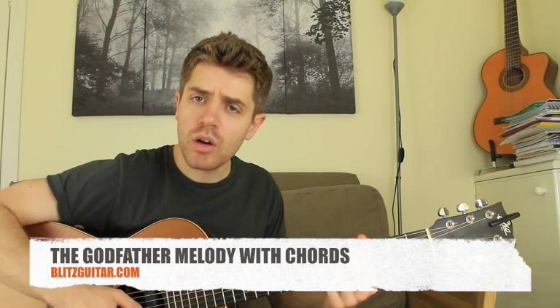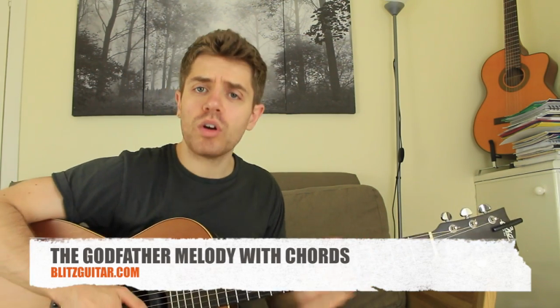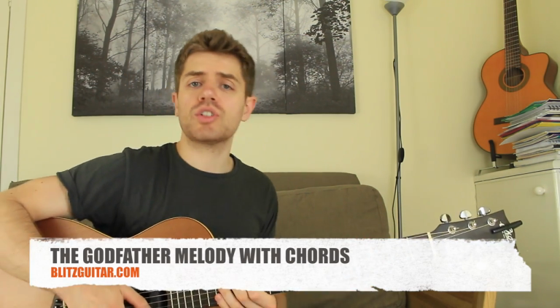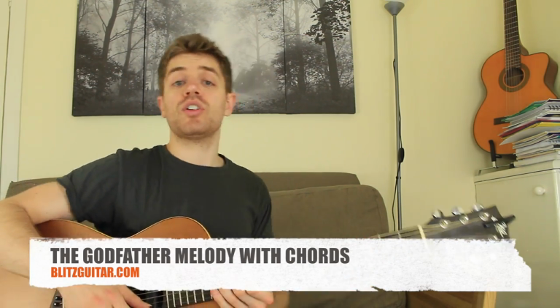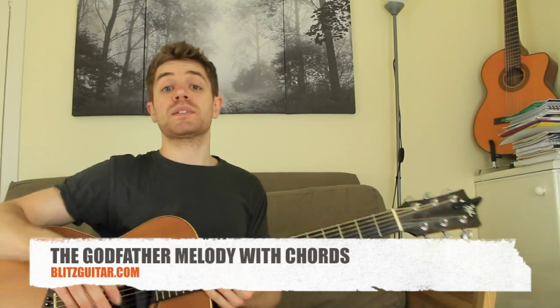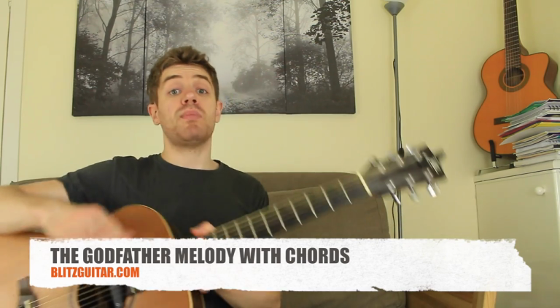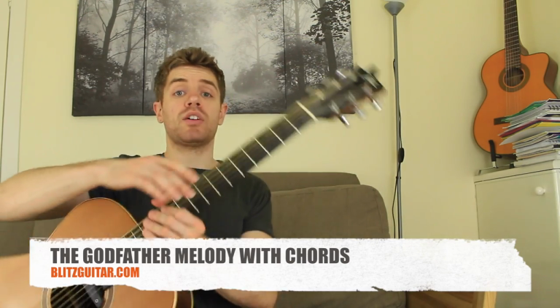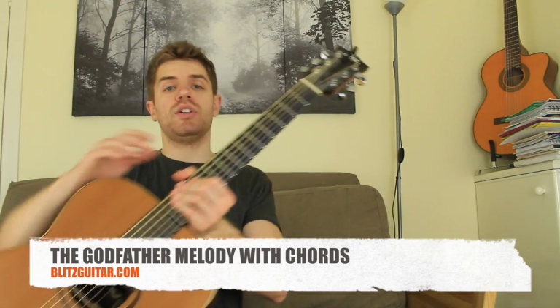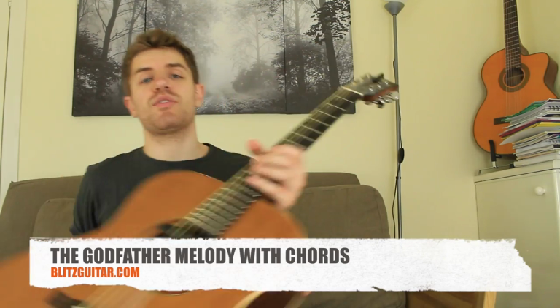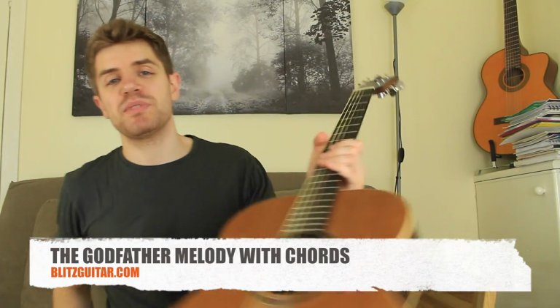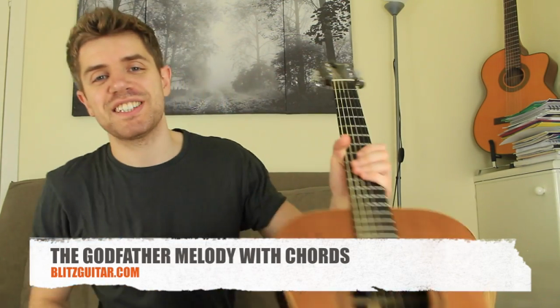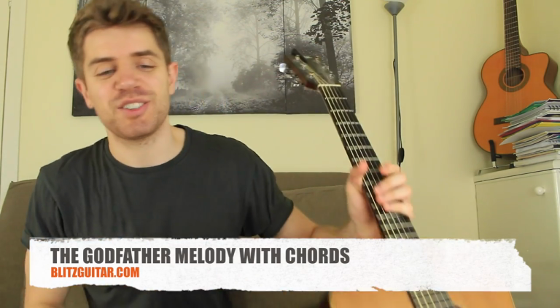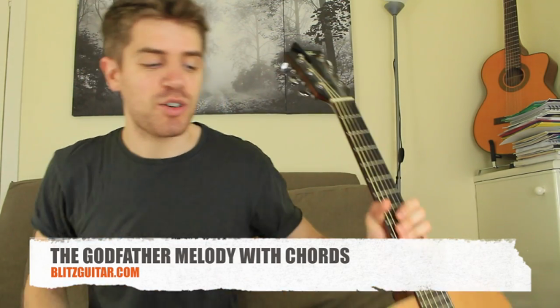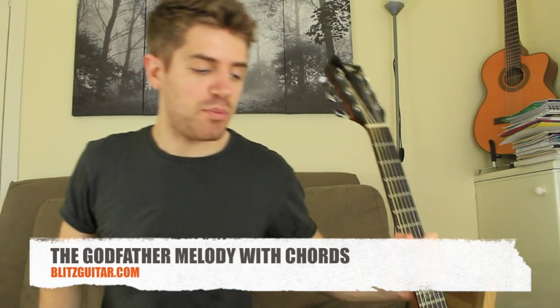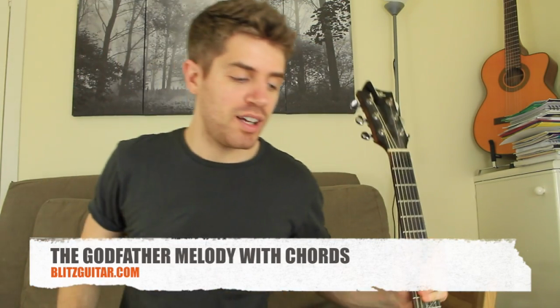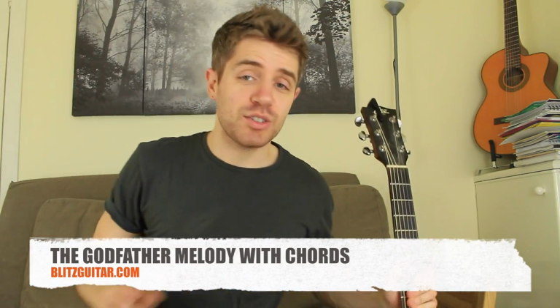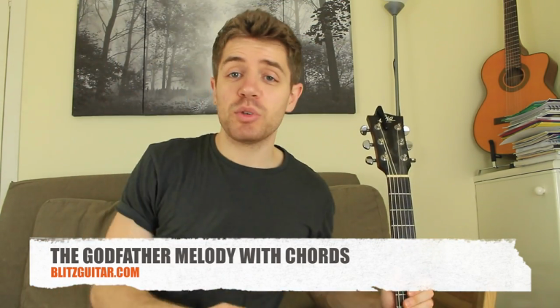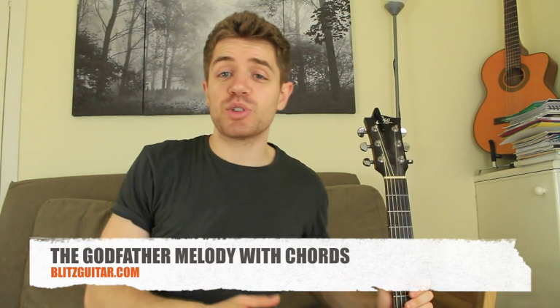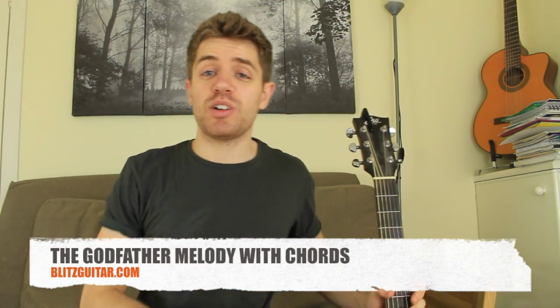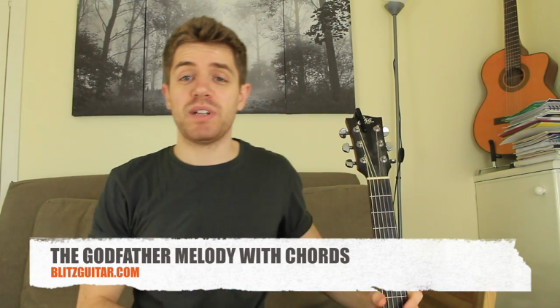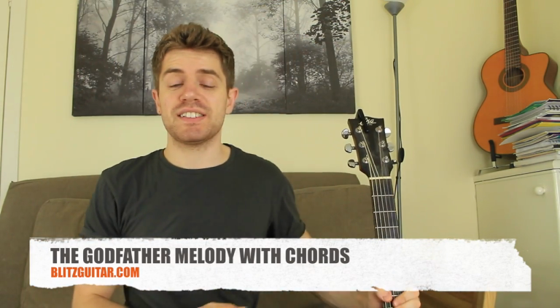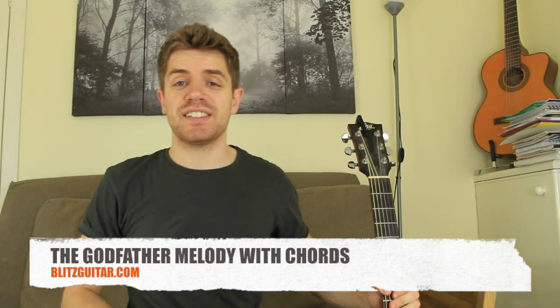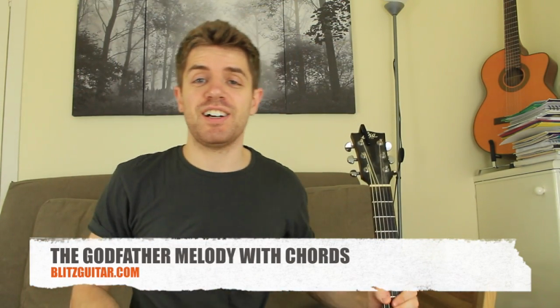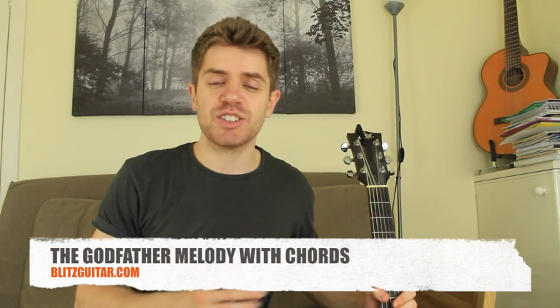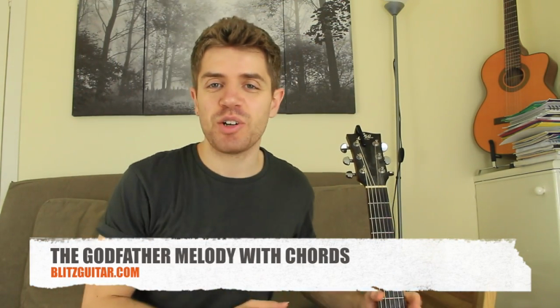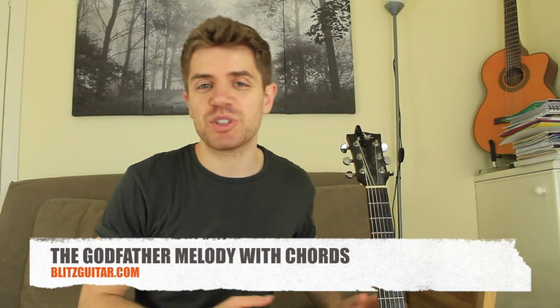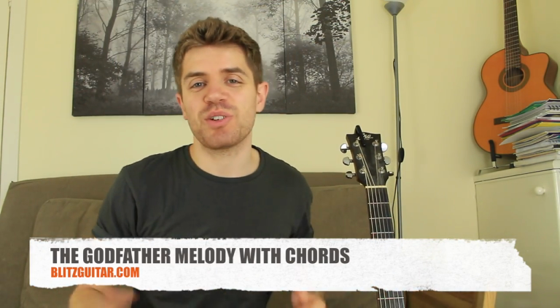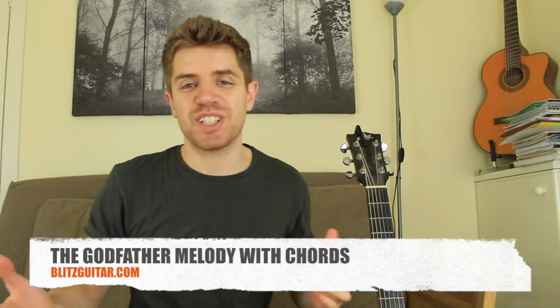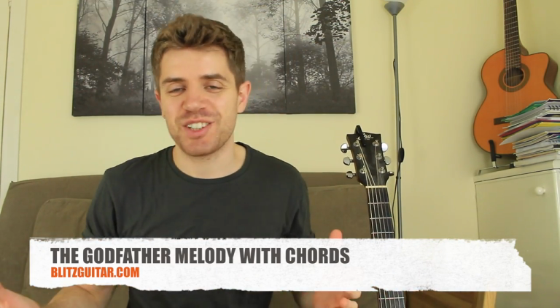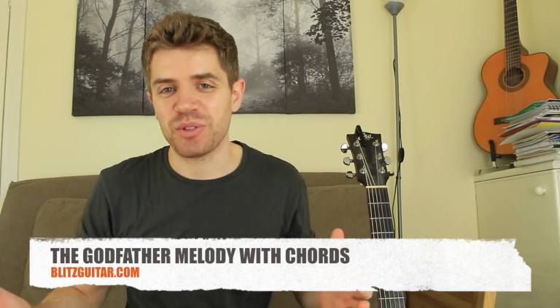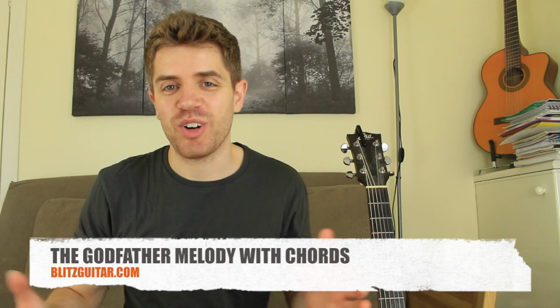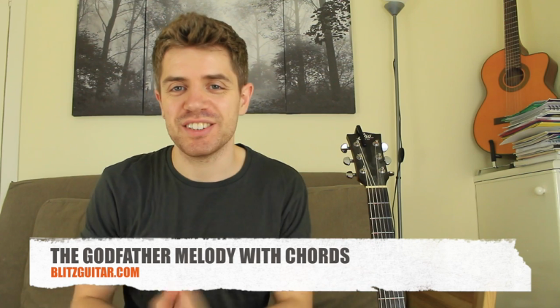What is going on guys? Marco here from Vizghita.com. Today I'm going to show you how to play this song, which is obviously the Godfather soundtrack.